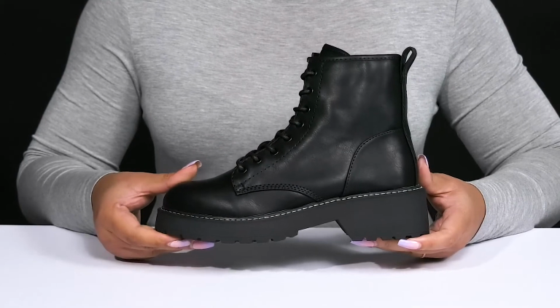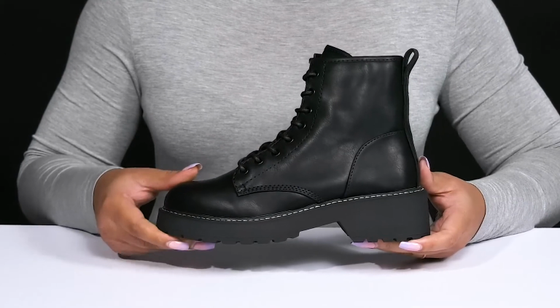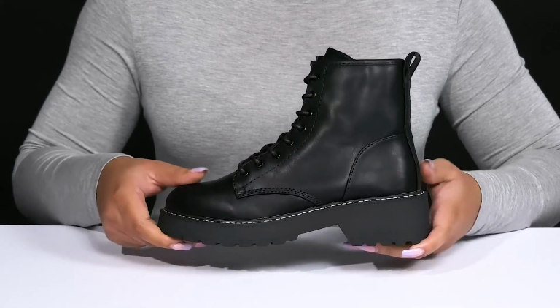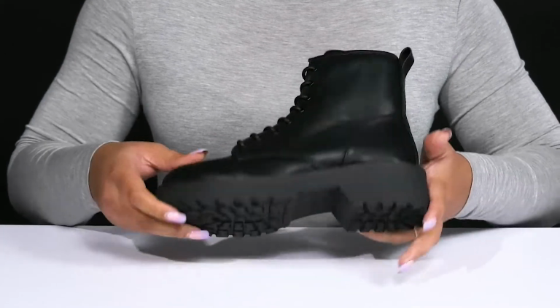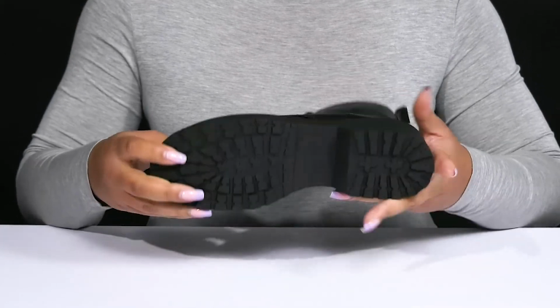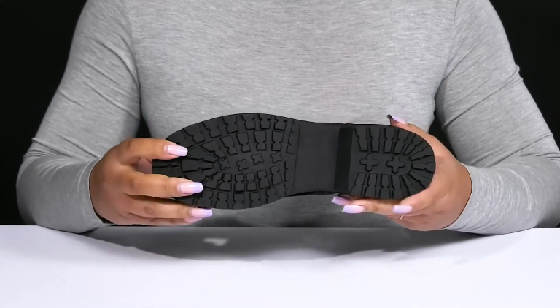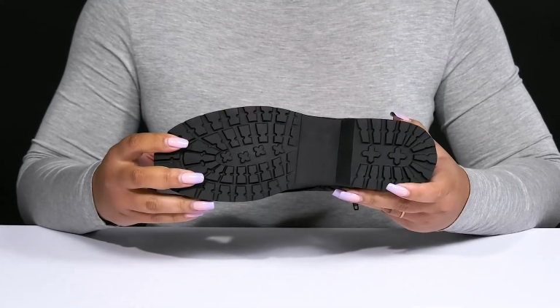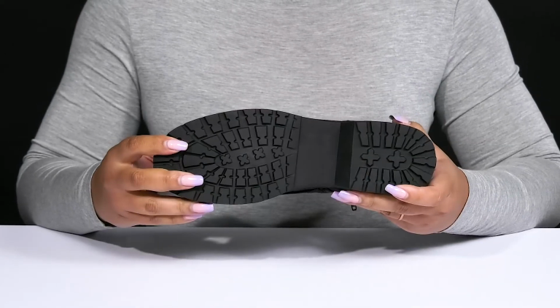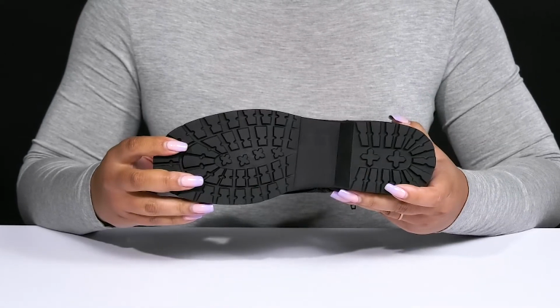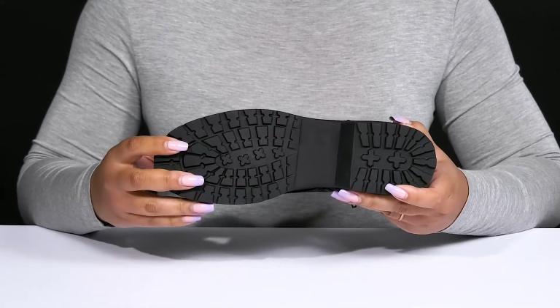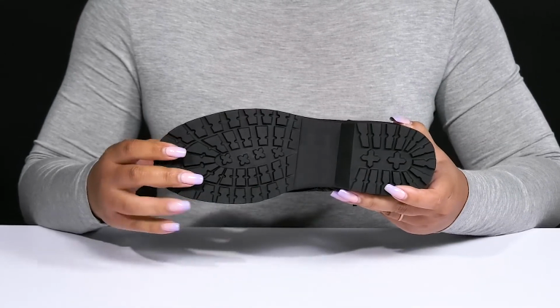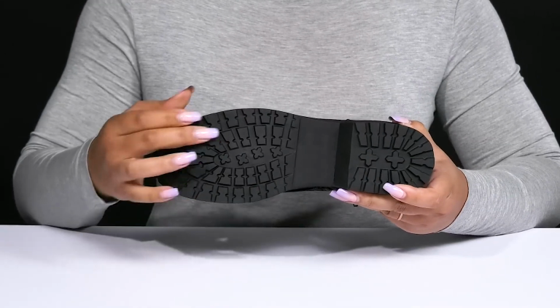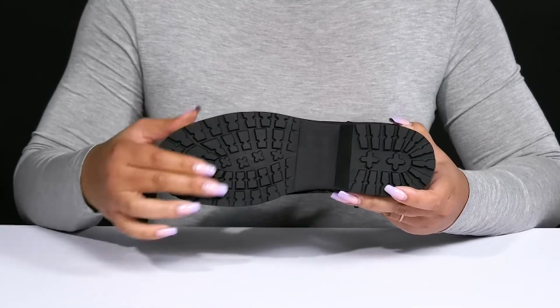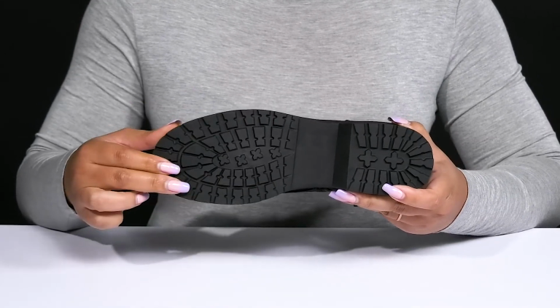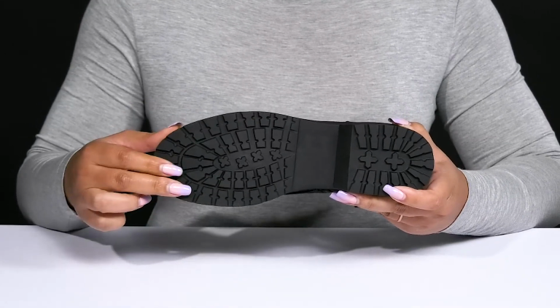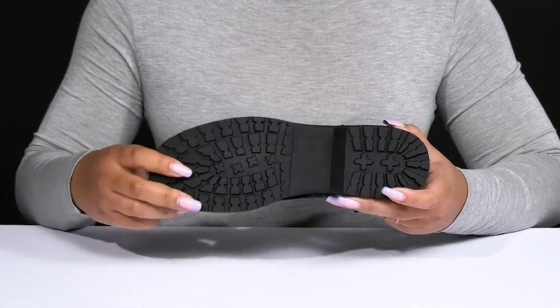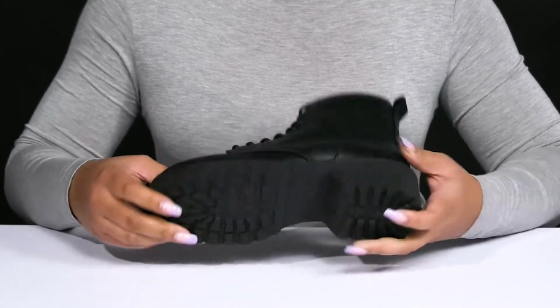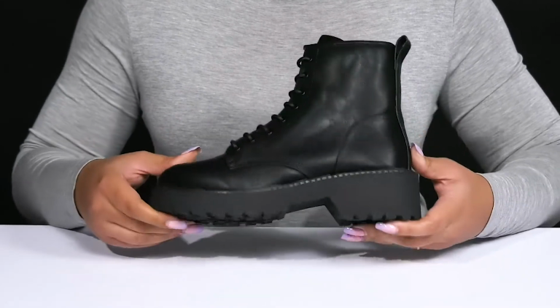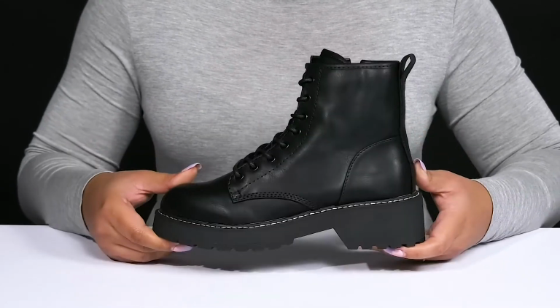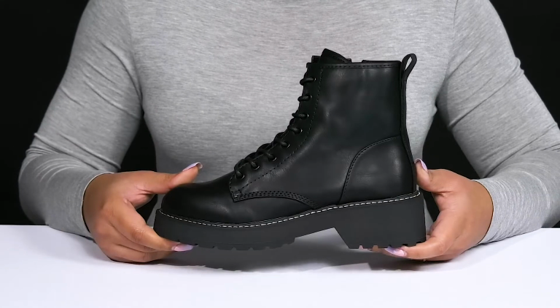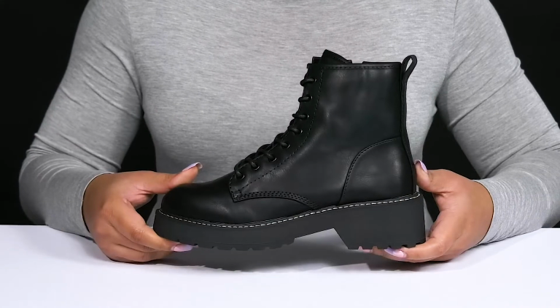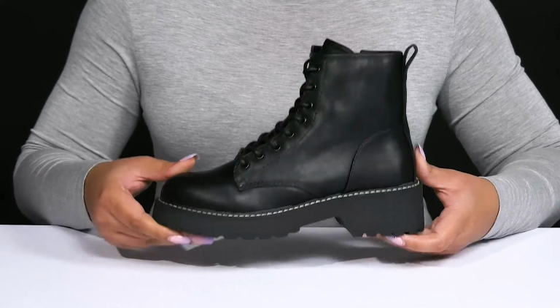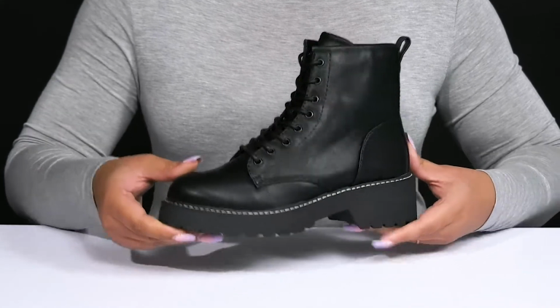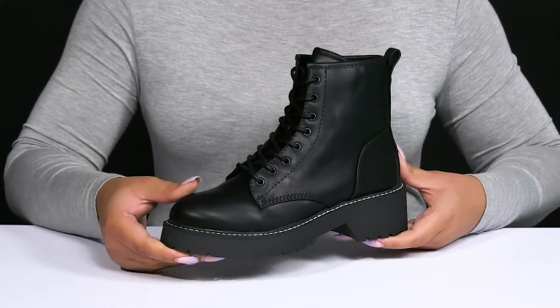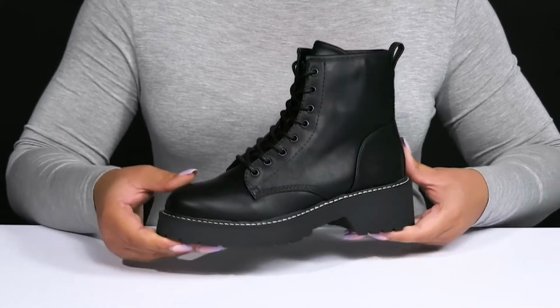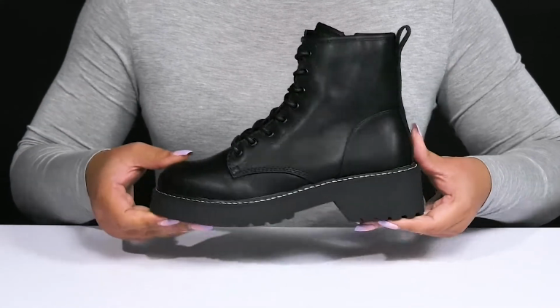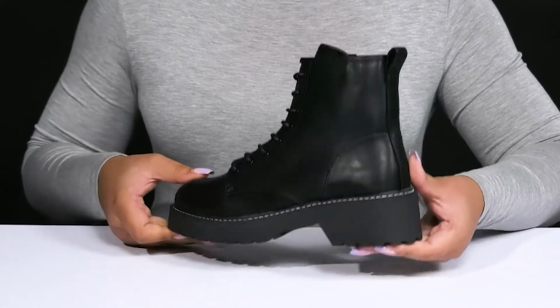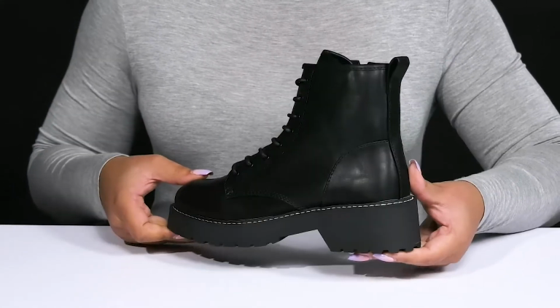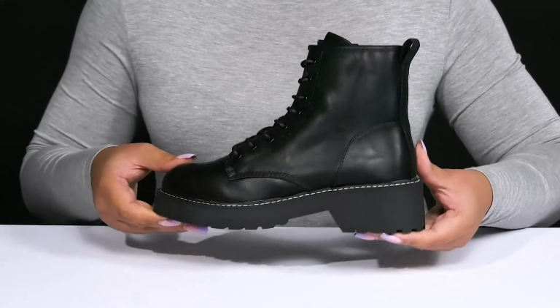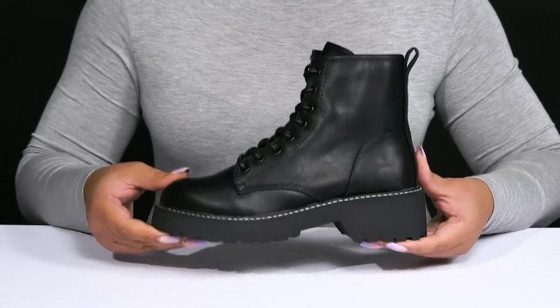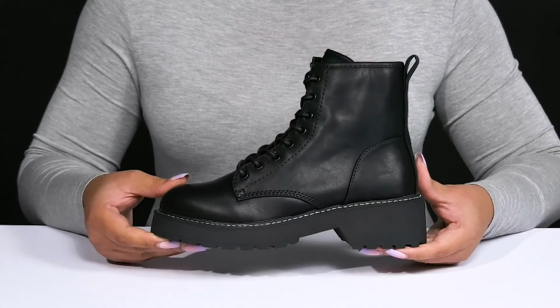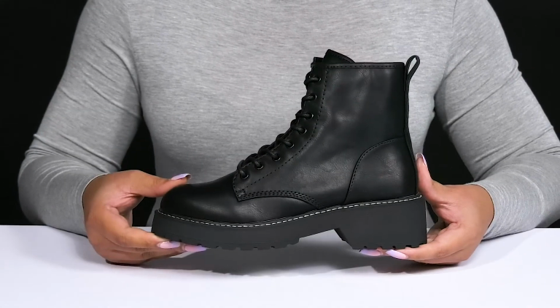It's all on top of a durable synthetic outsole that has grippy lugs to keep you stable. Wear these with a cute pair of ripped skinny jeans.